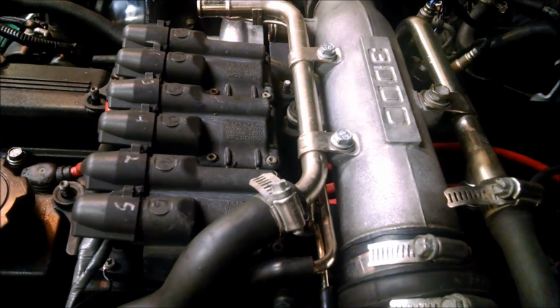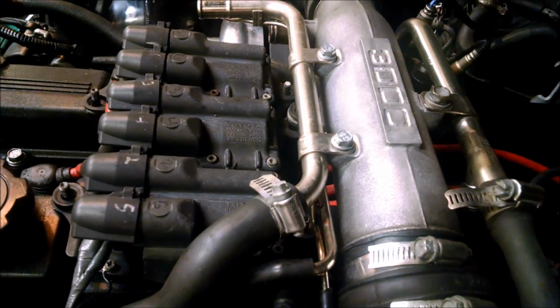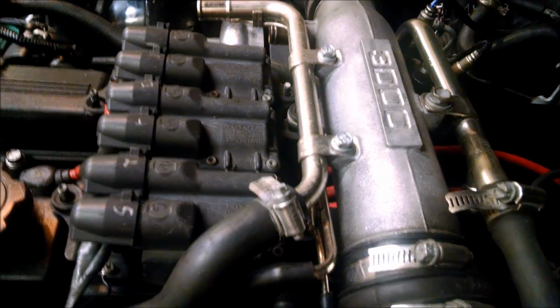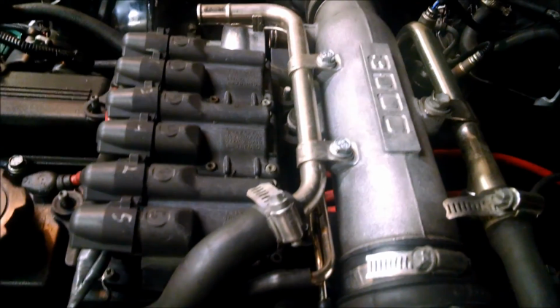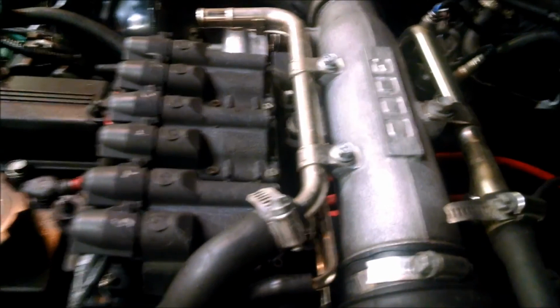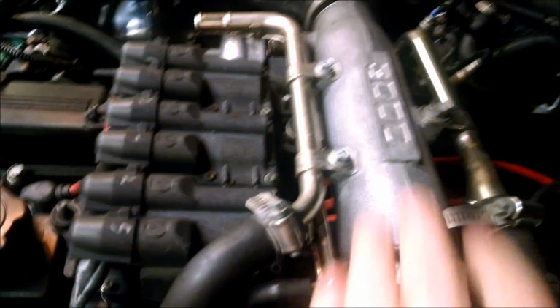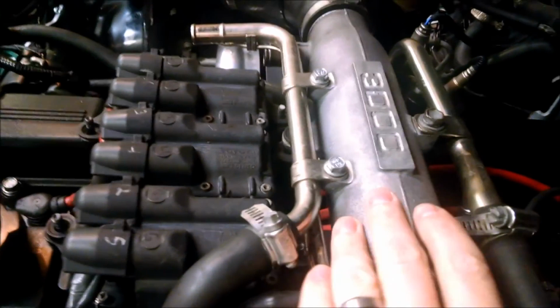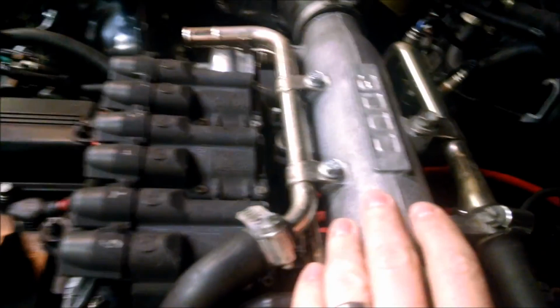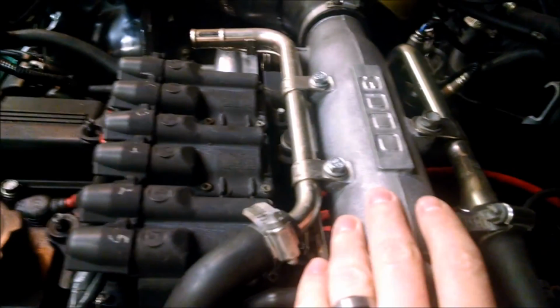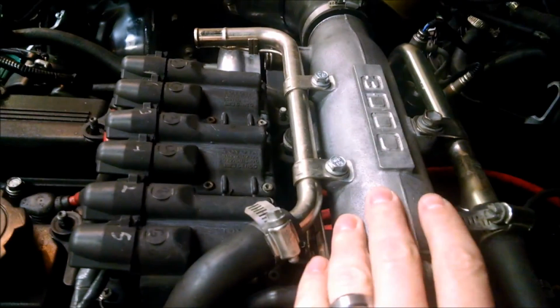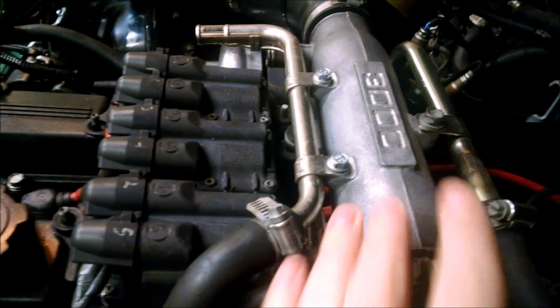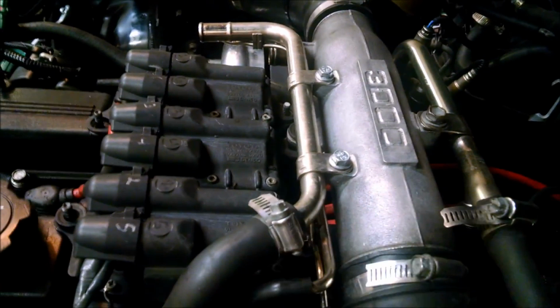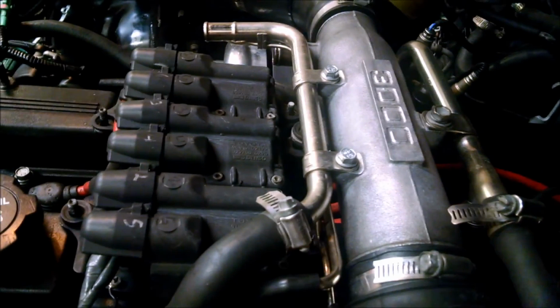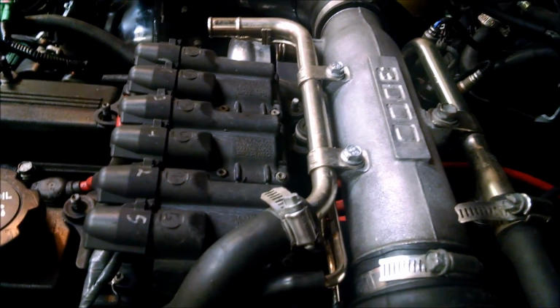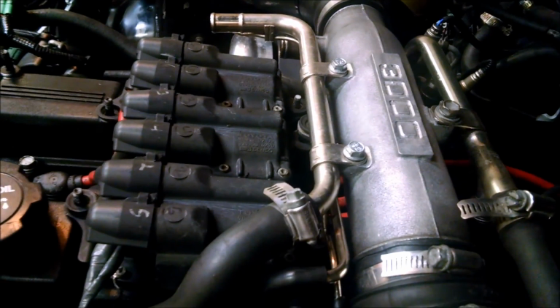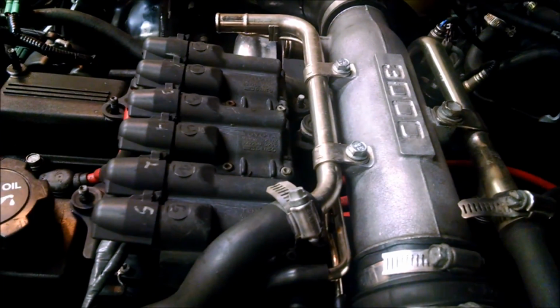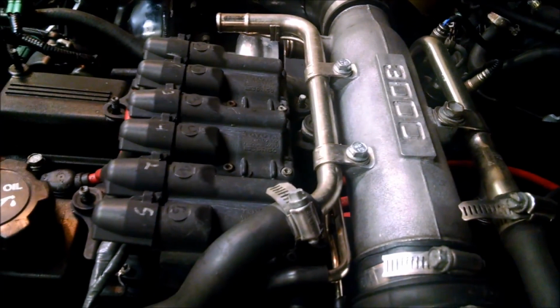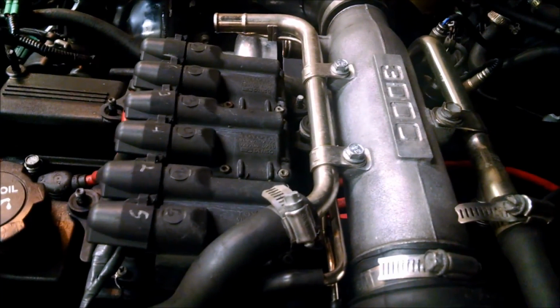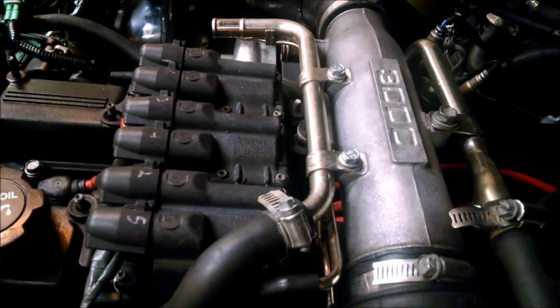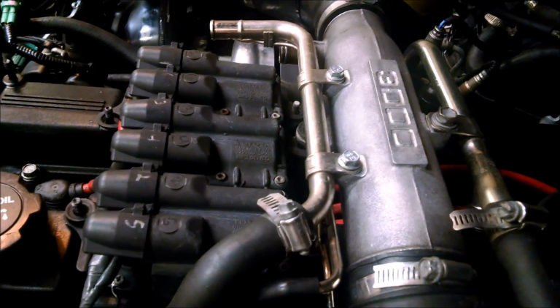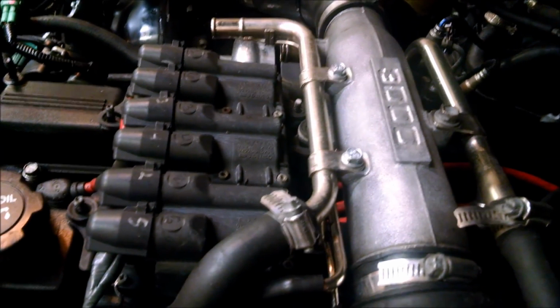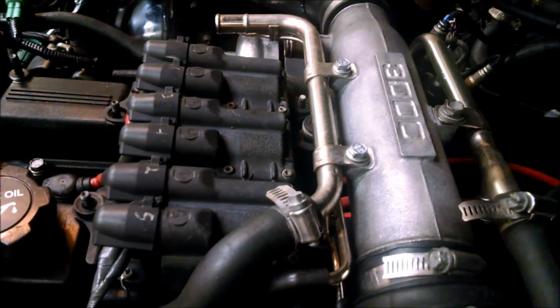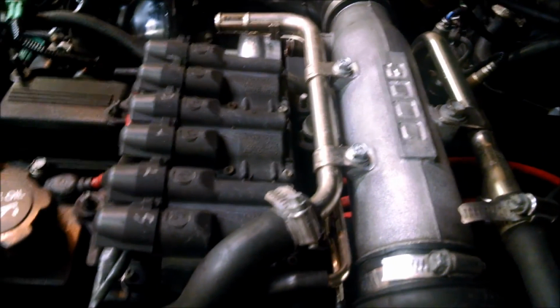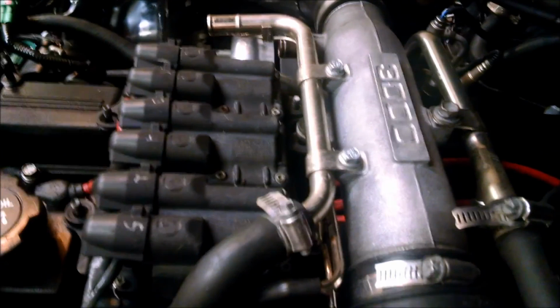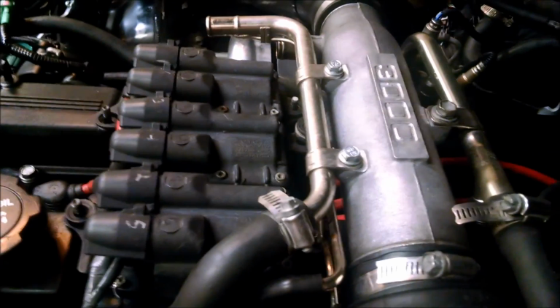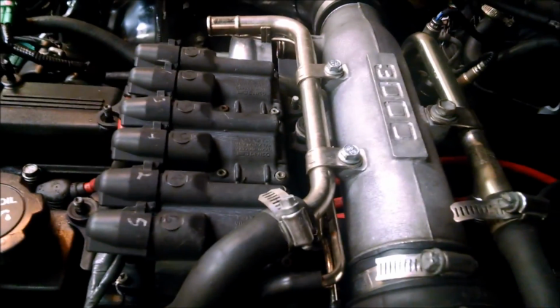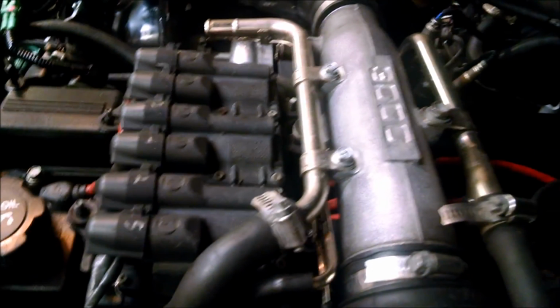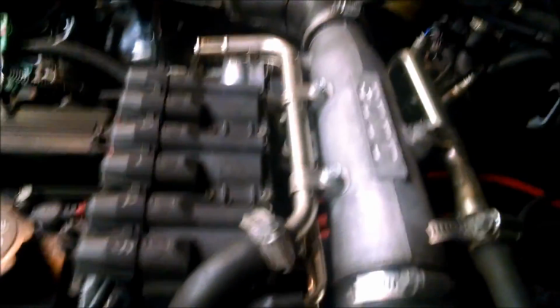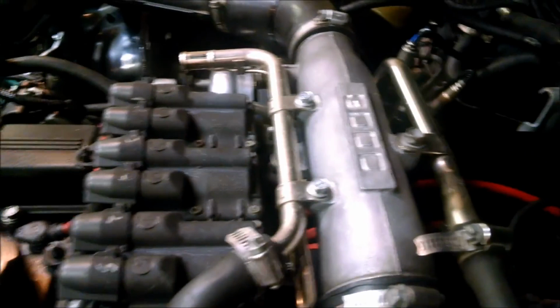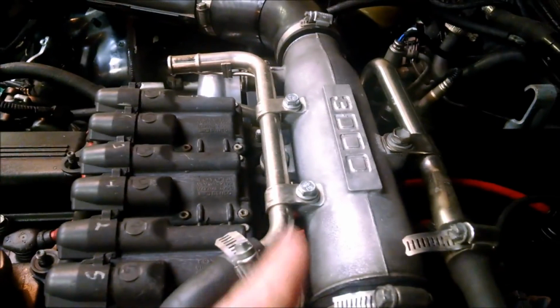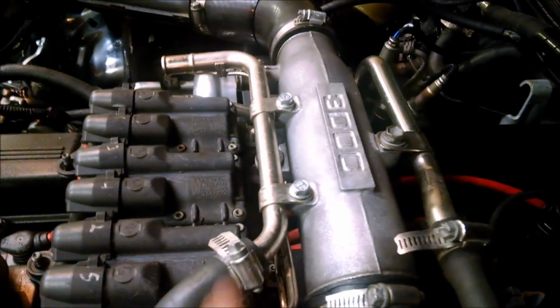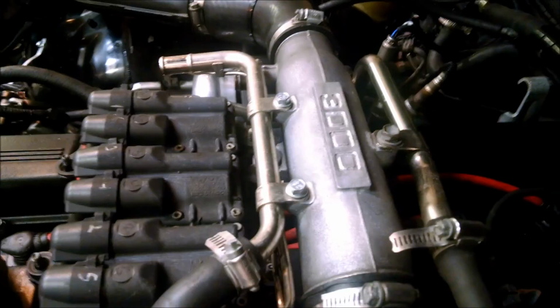If you've got the rest of the intake intact — which you might not — that's the big pipe.